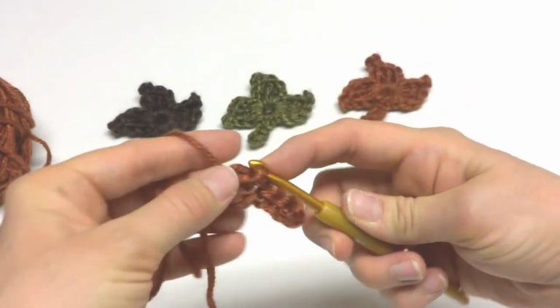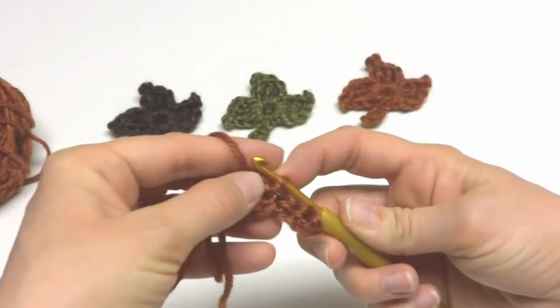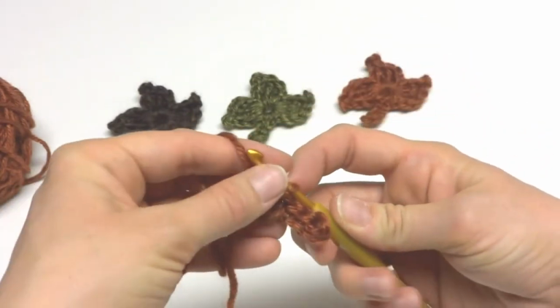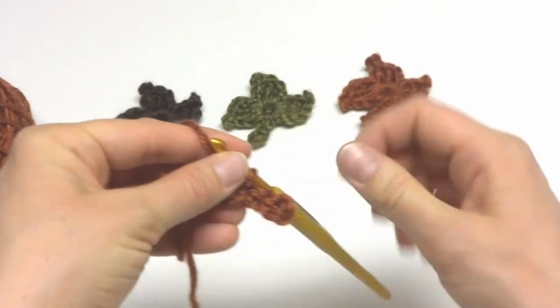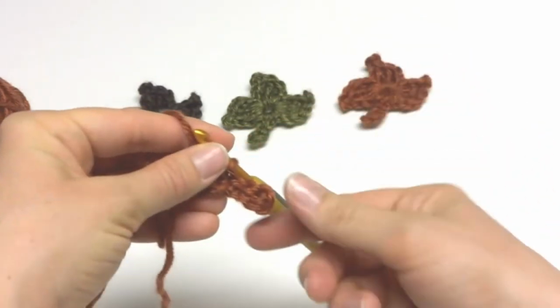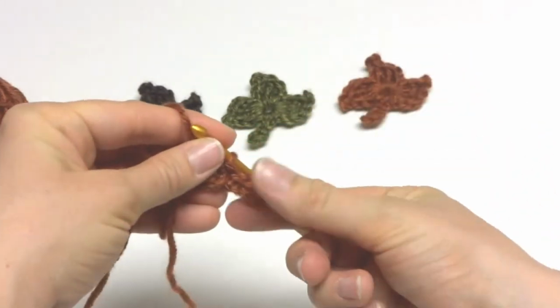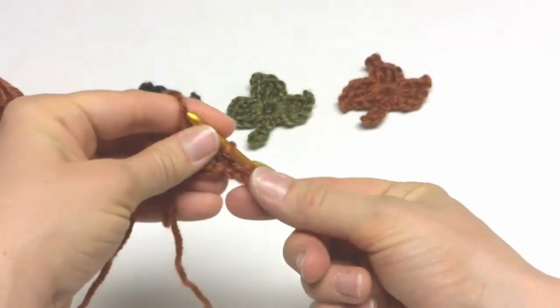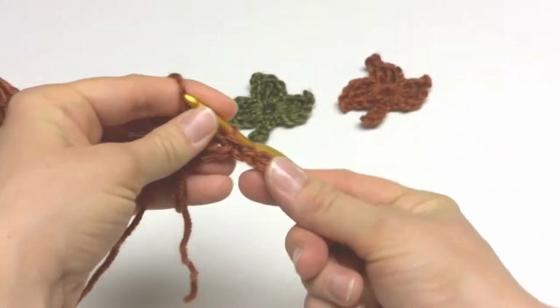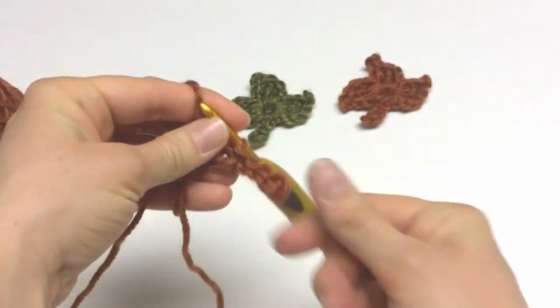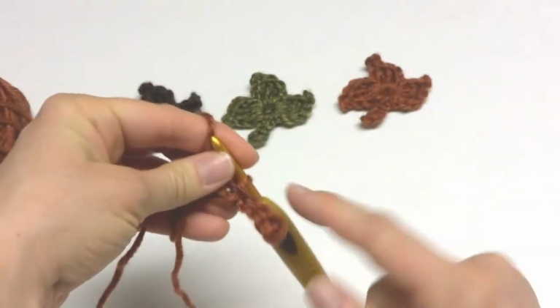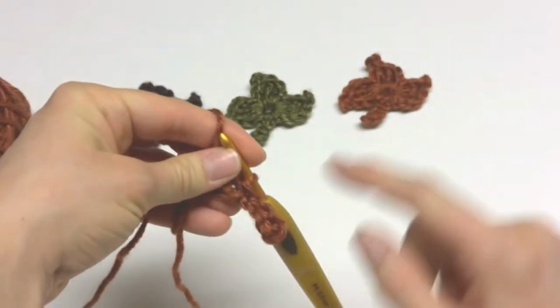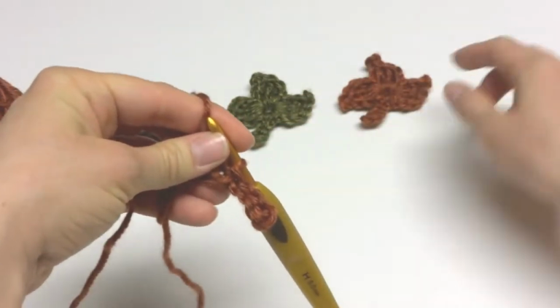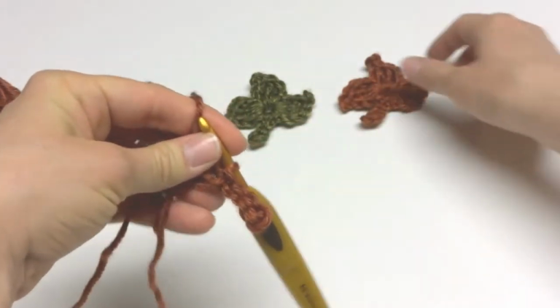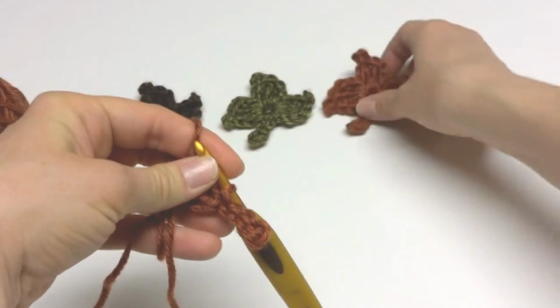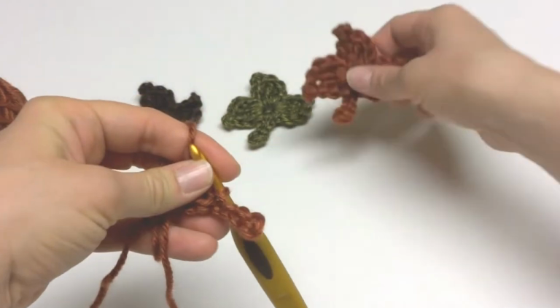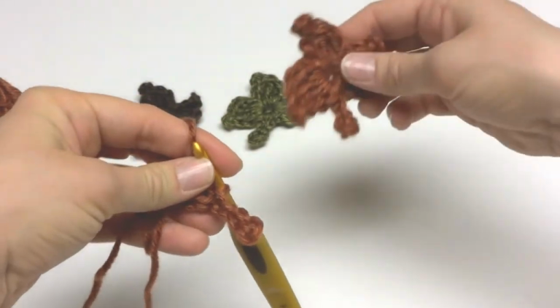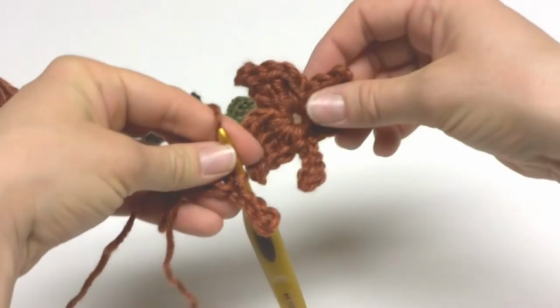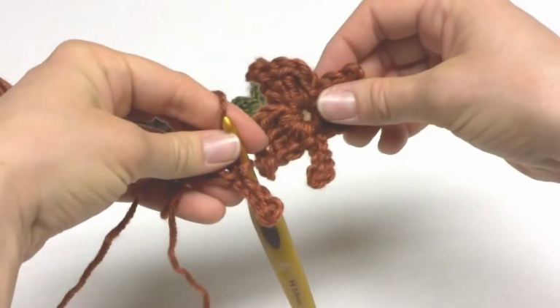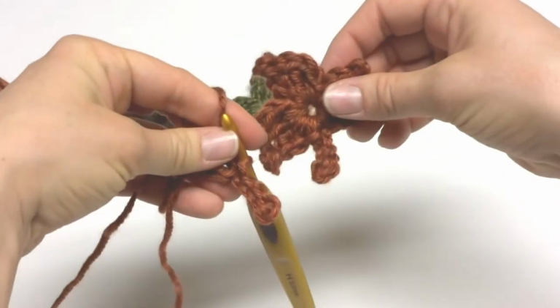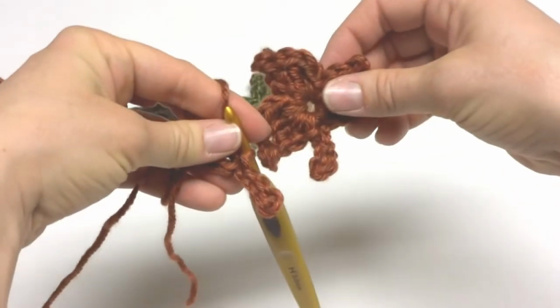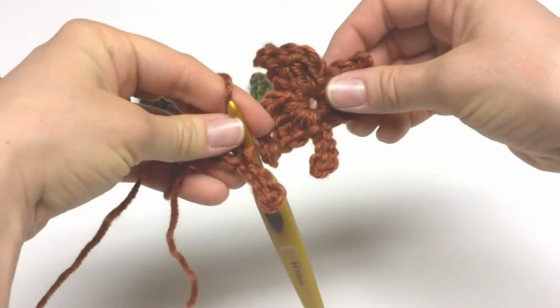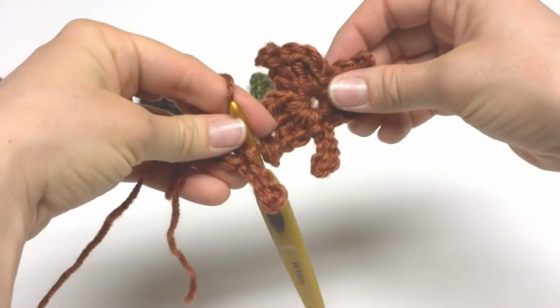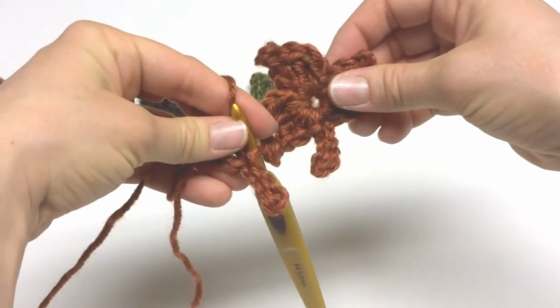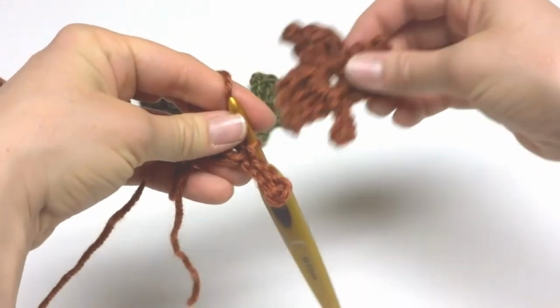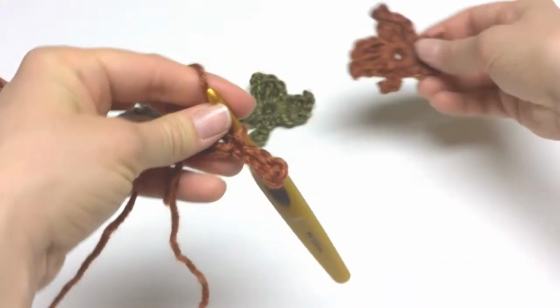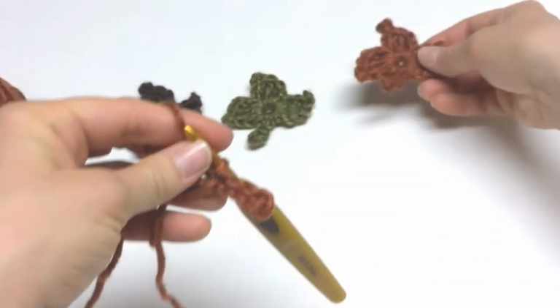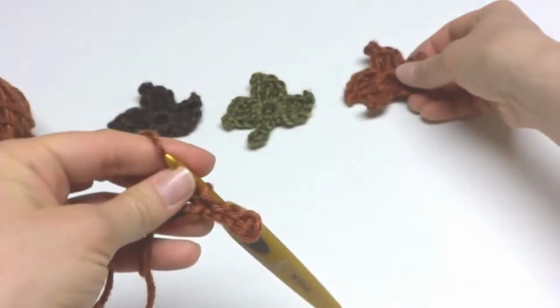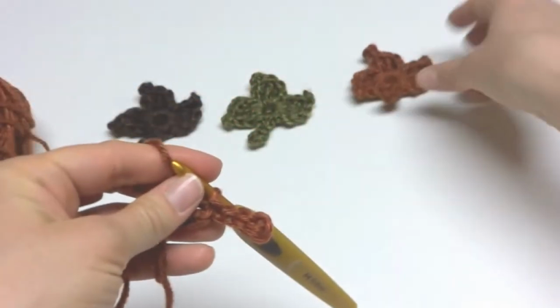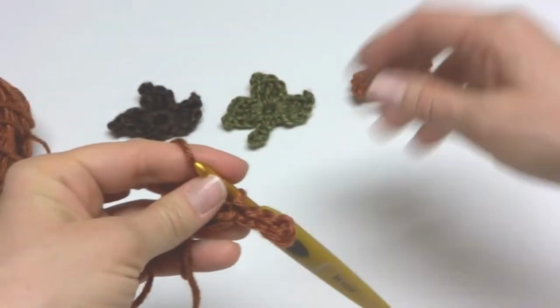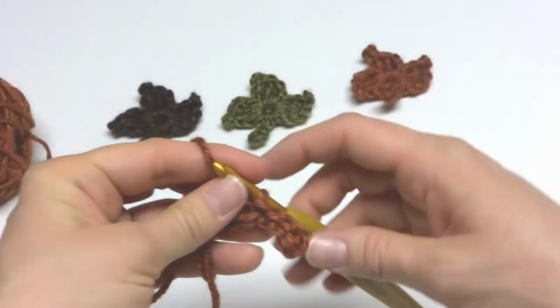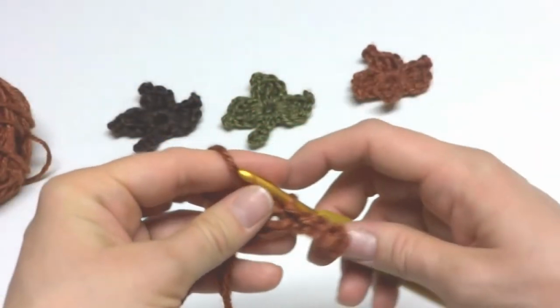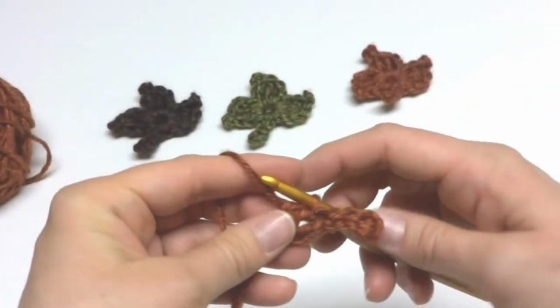Then work a slip stitch into the center of the ring. This is going to make the stem. If we come back to our leaf we can see we now have a stem.